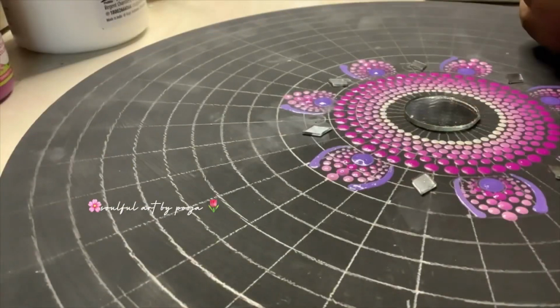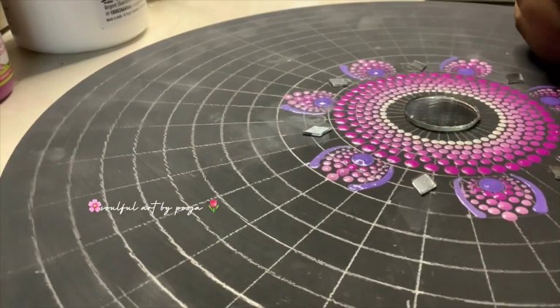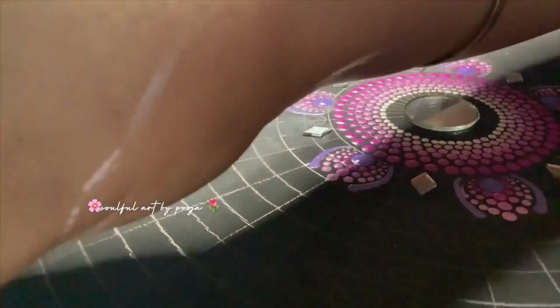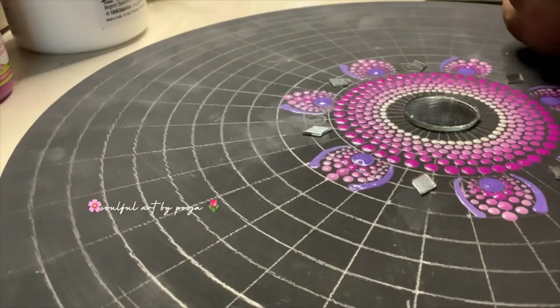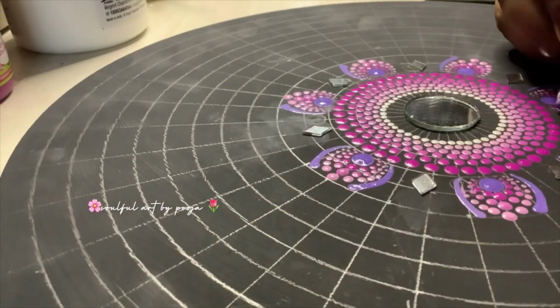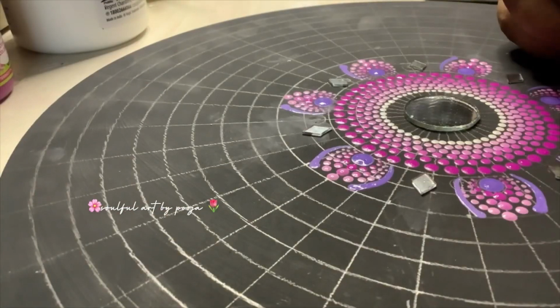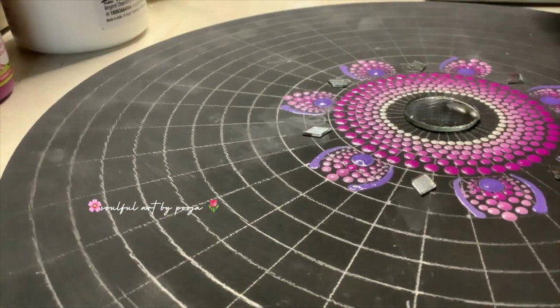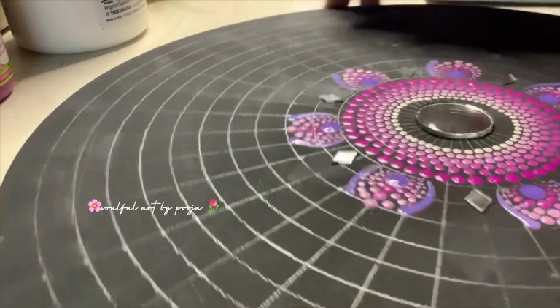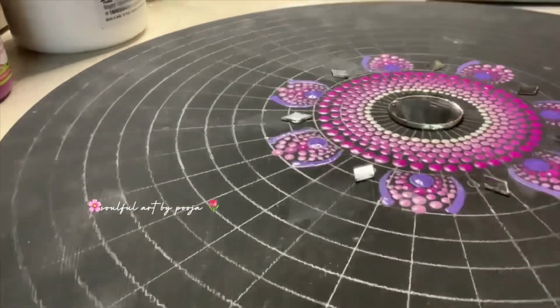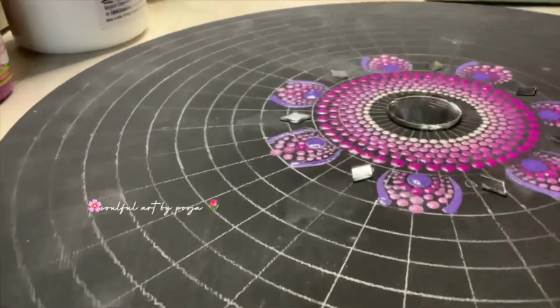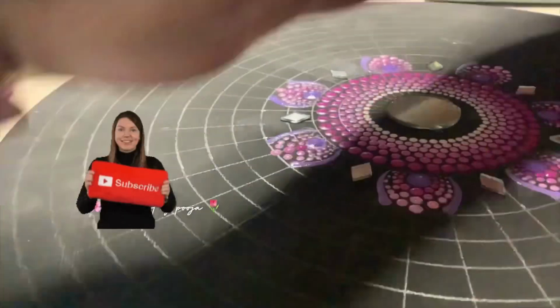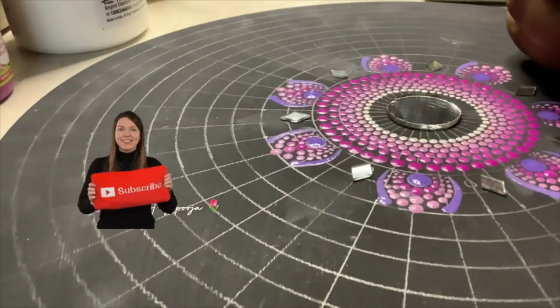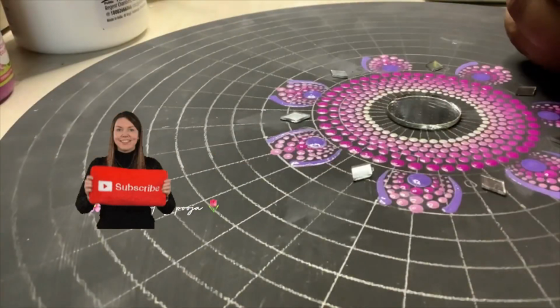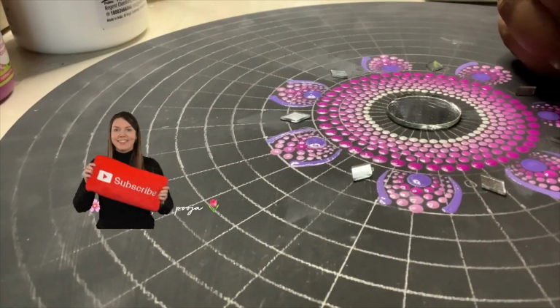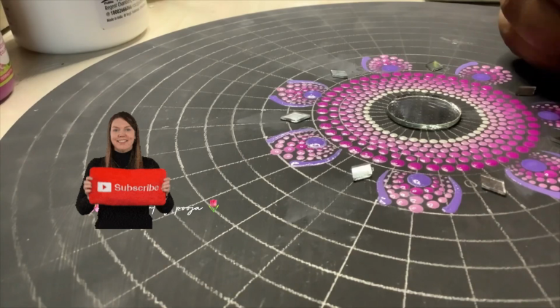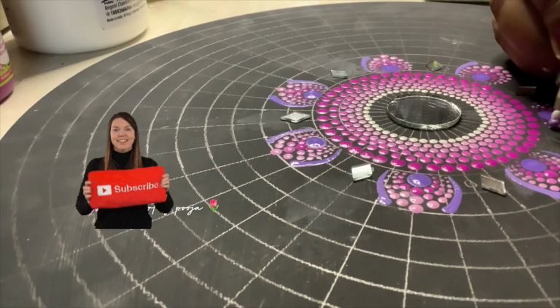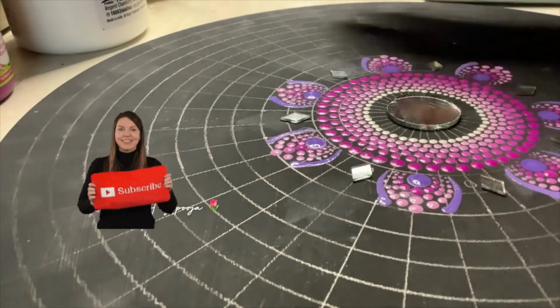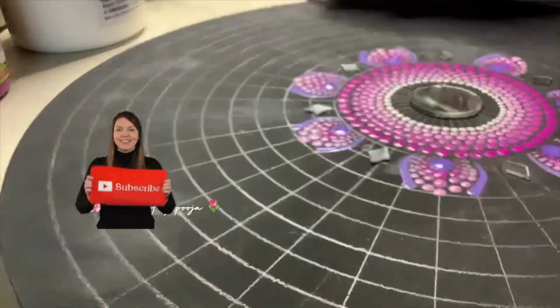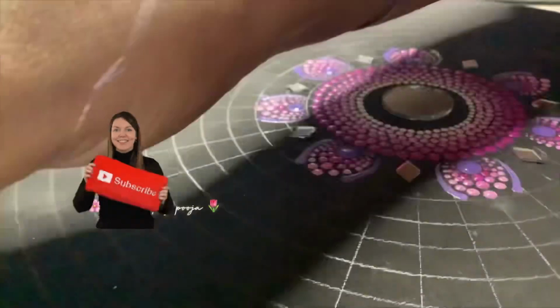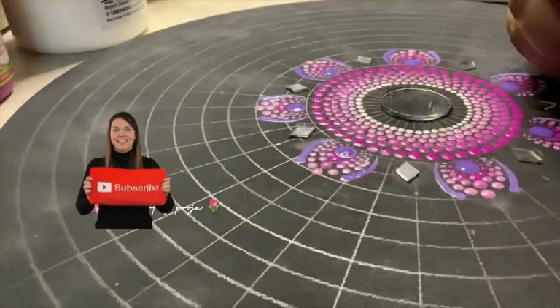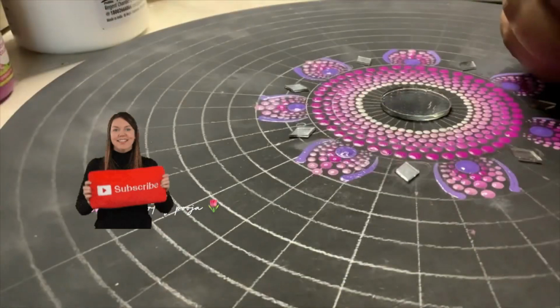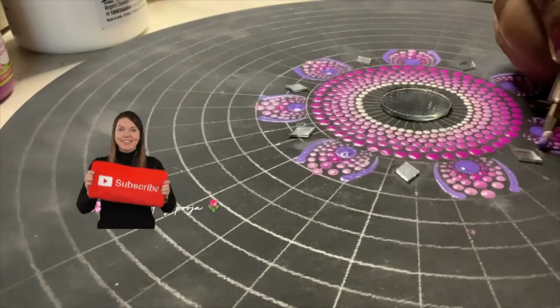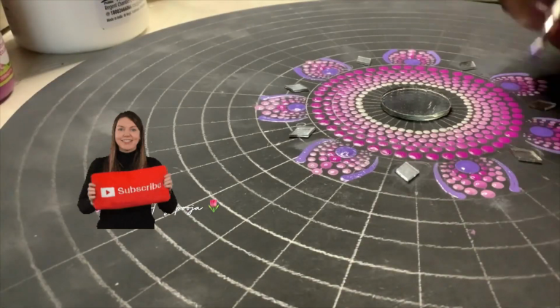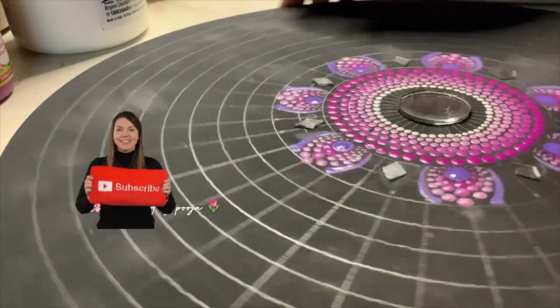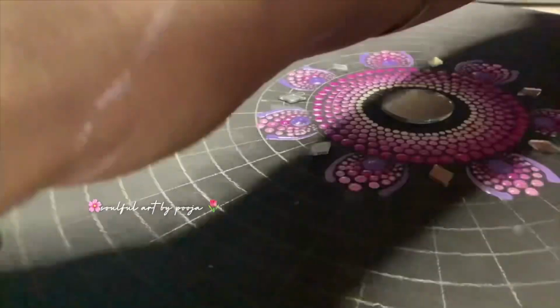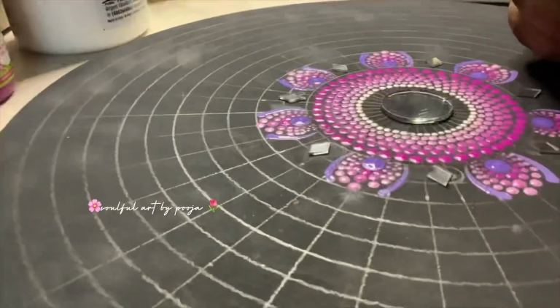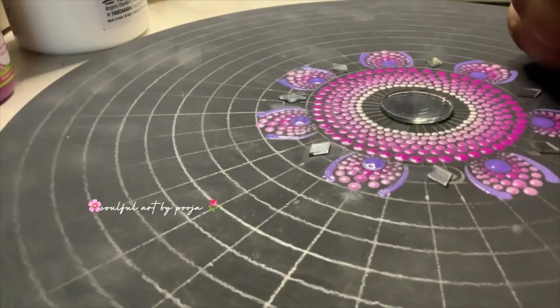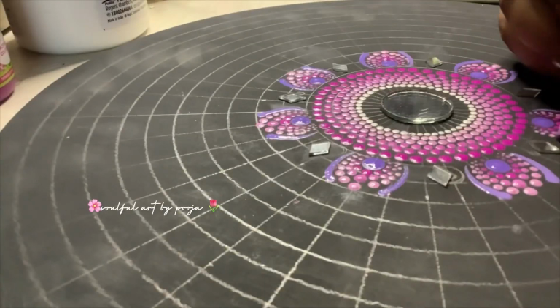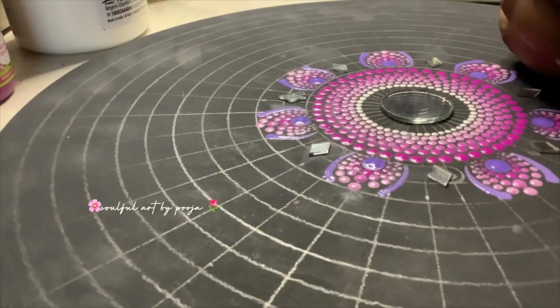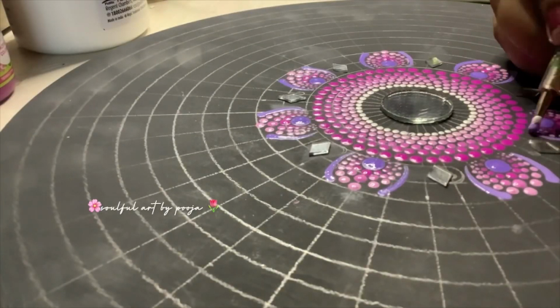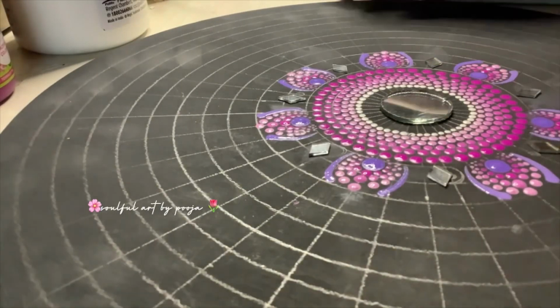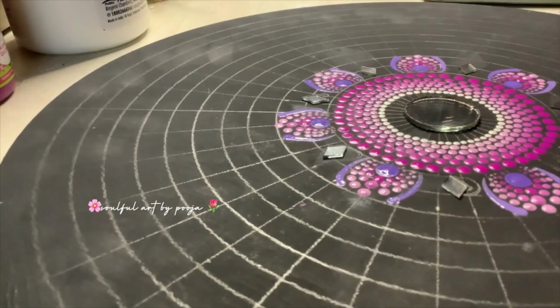Let's go! This mandala artwork has been used for mirrors, which is very good.